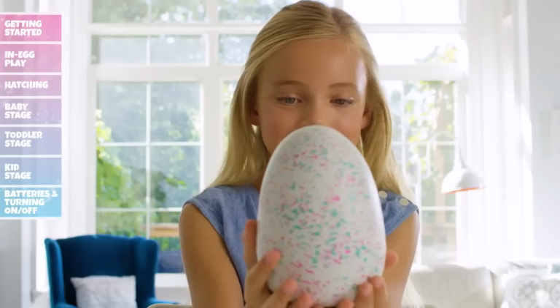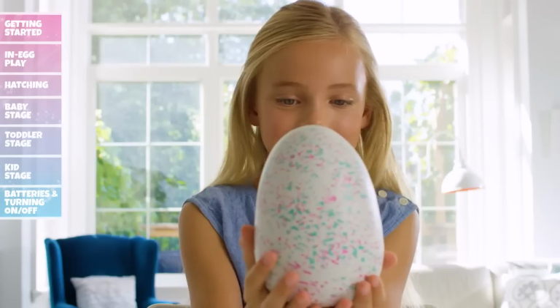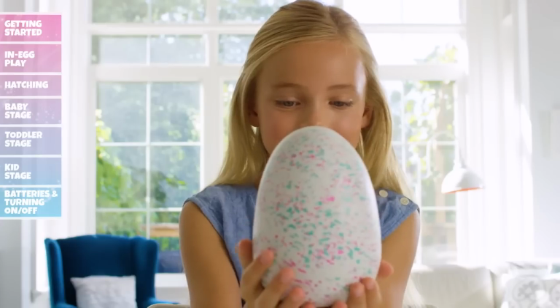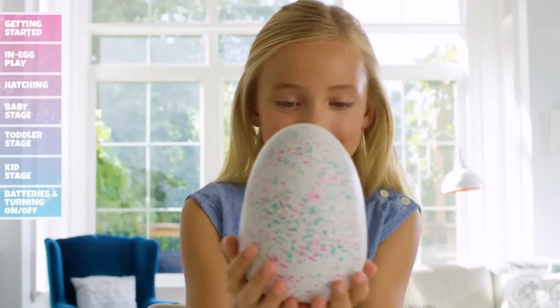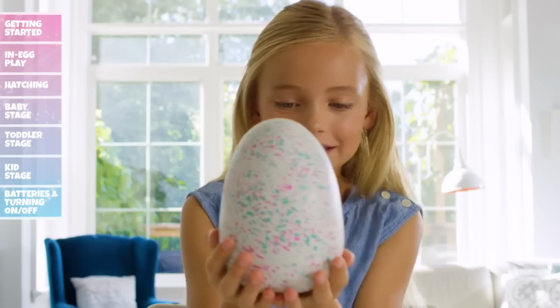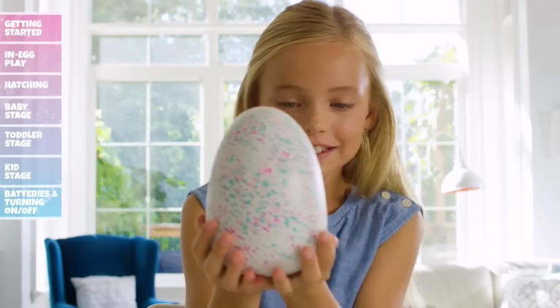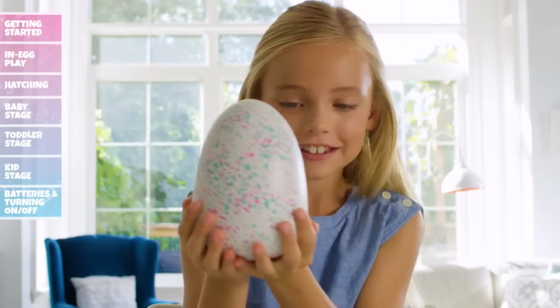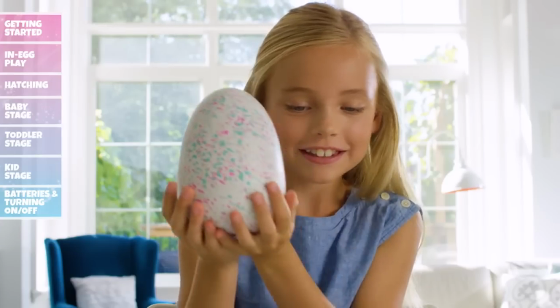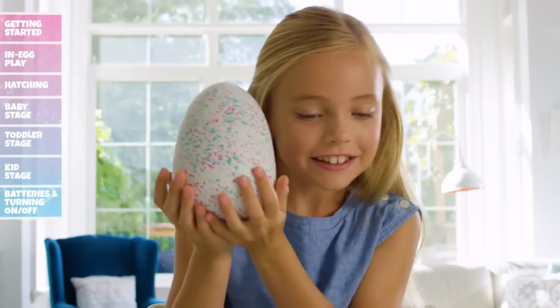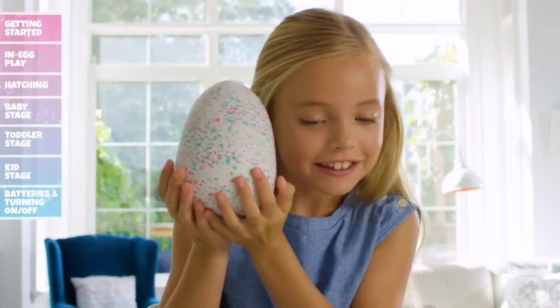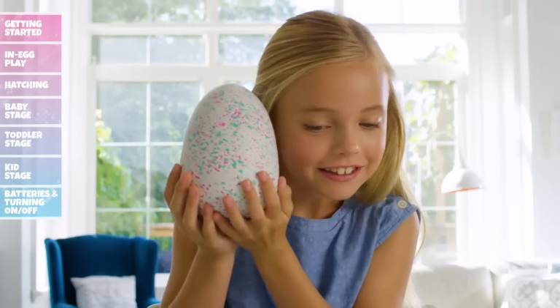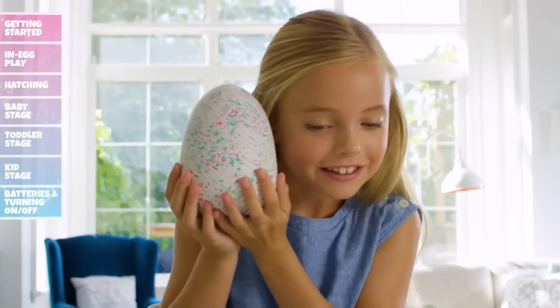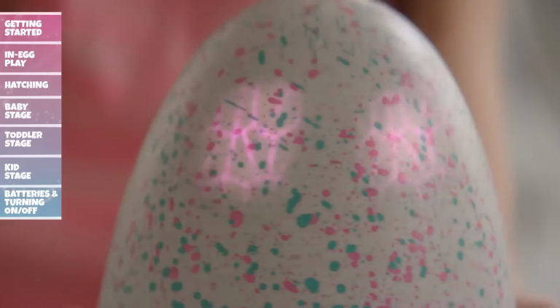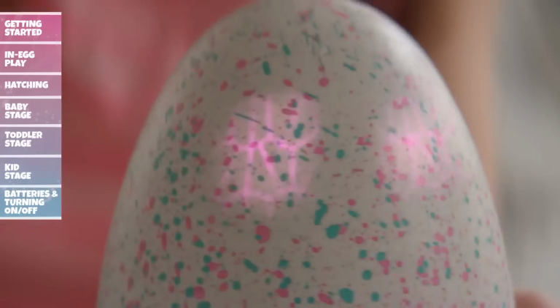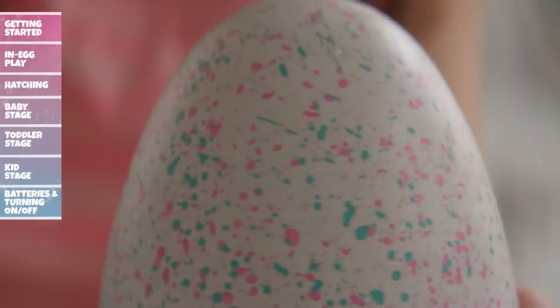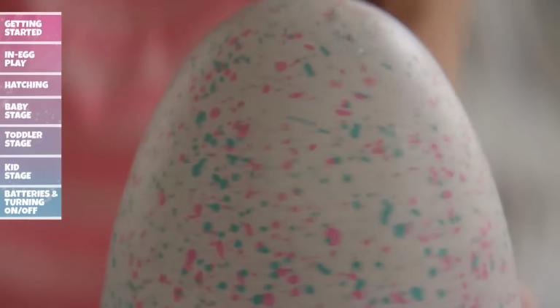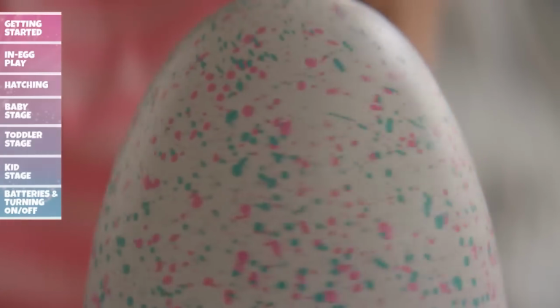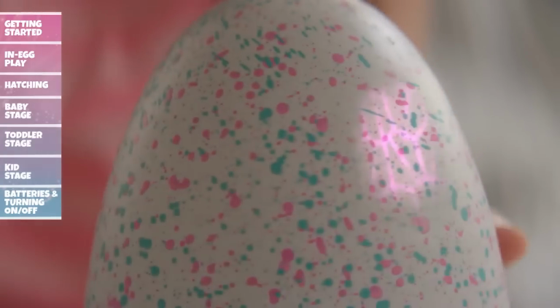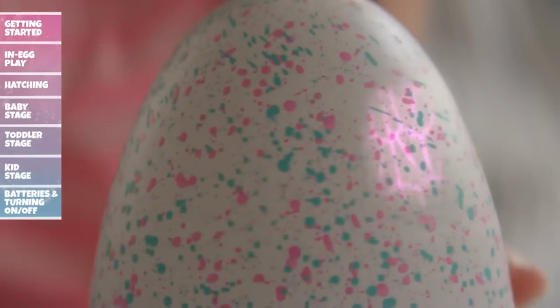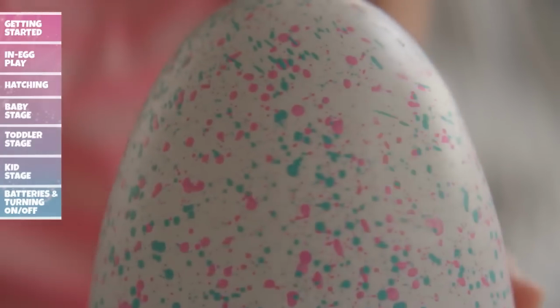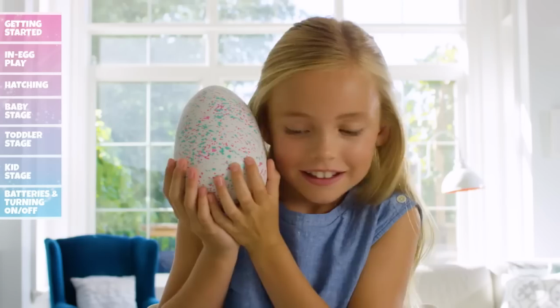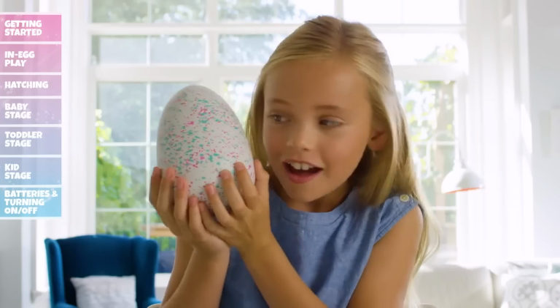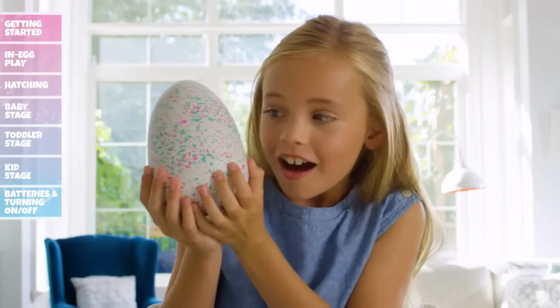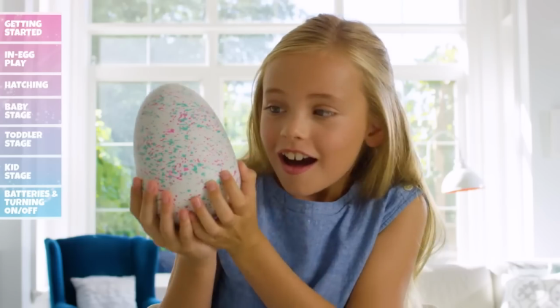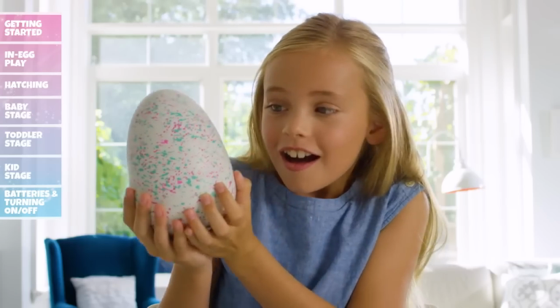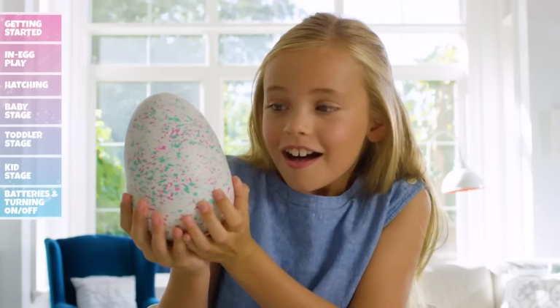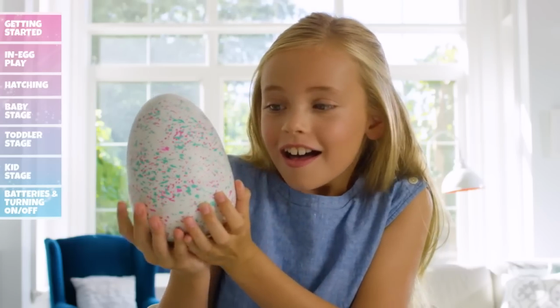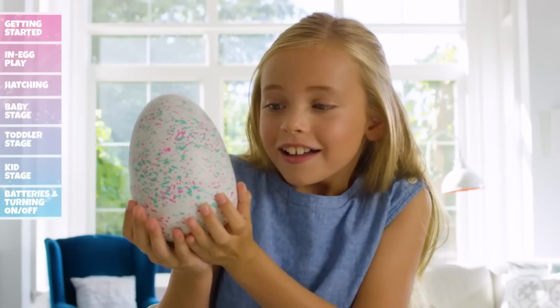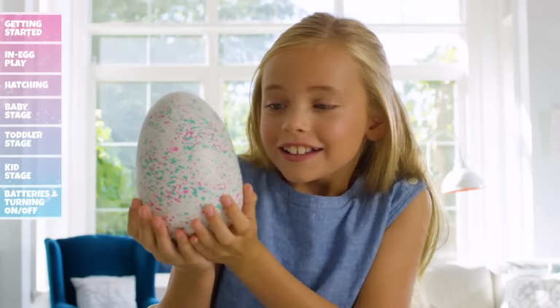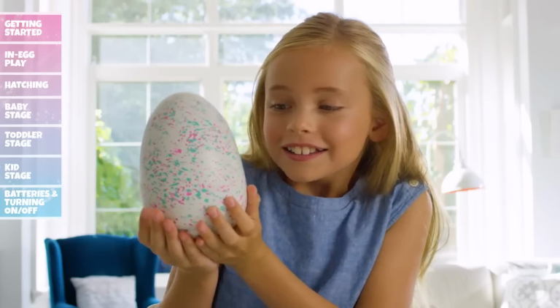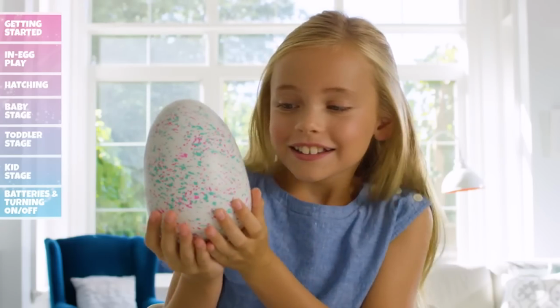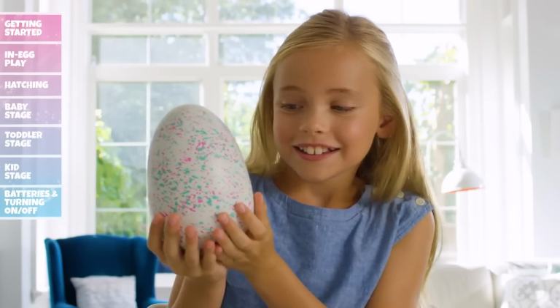Inside, you'll discover one of two Hatchimals you'll see on the box. You won't know who's inside until it hatches.